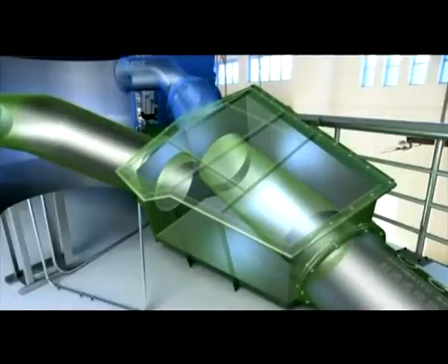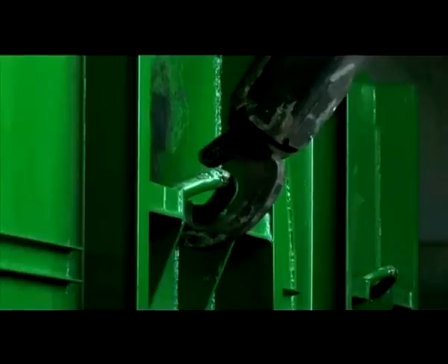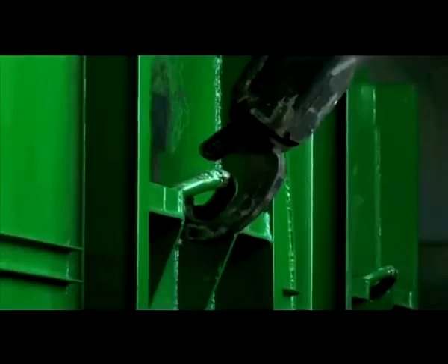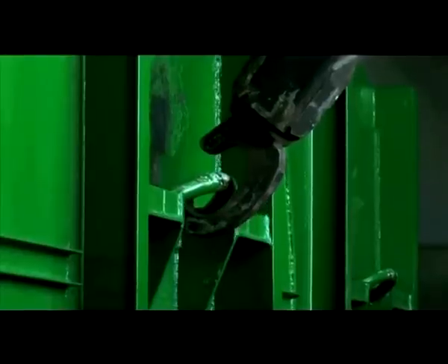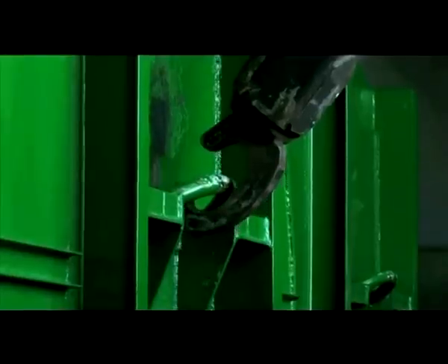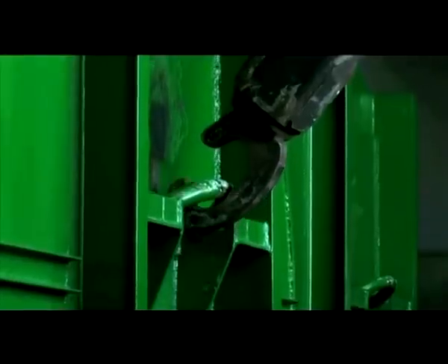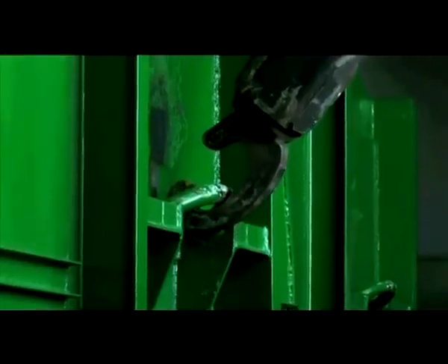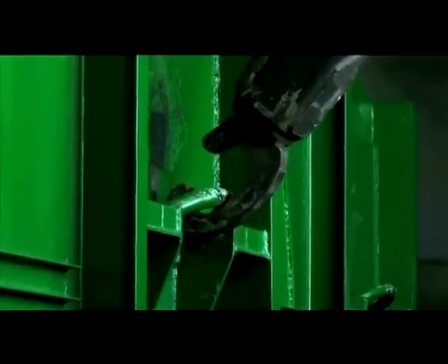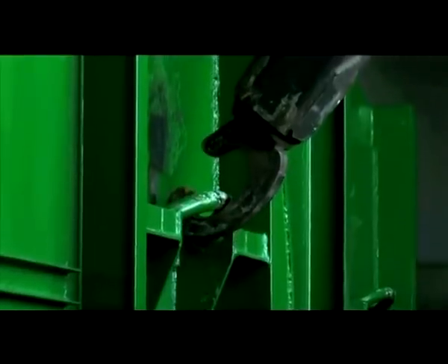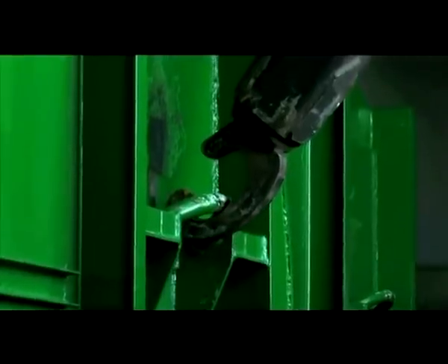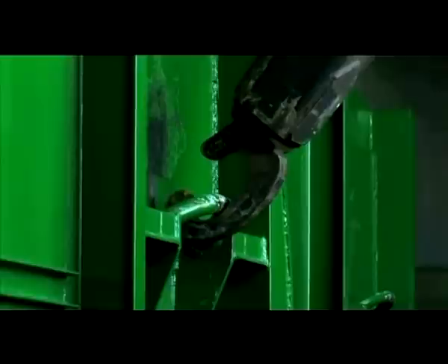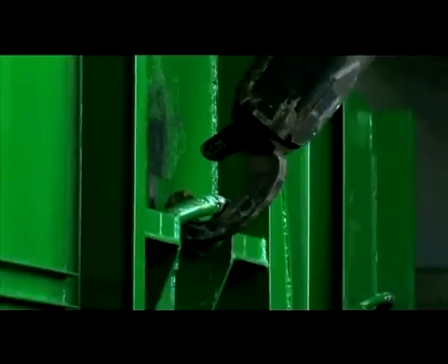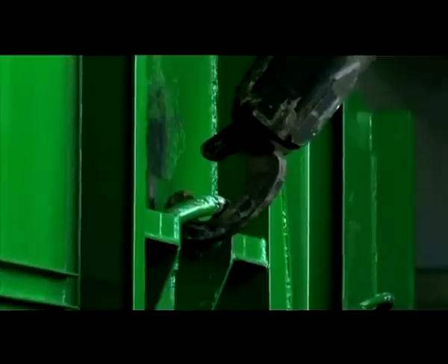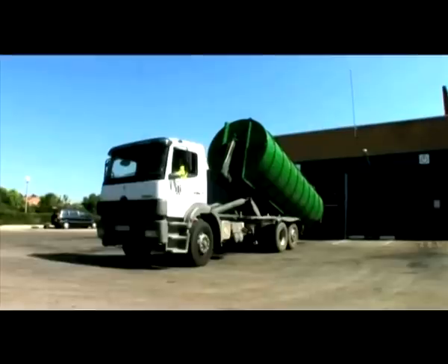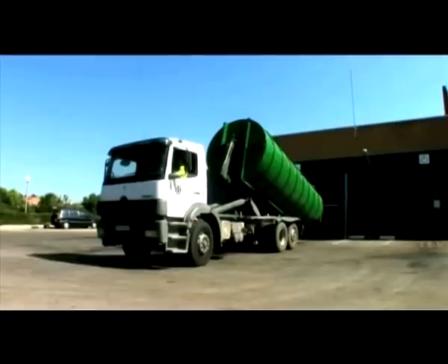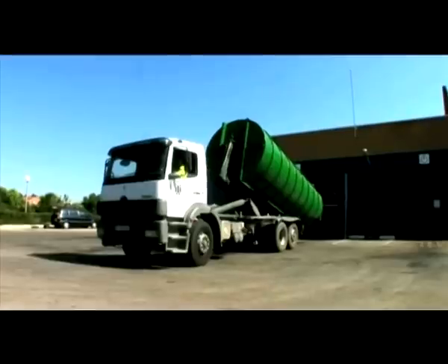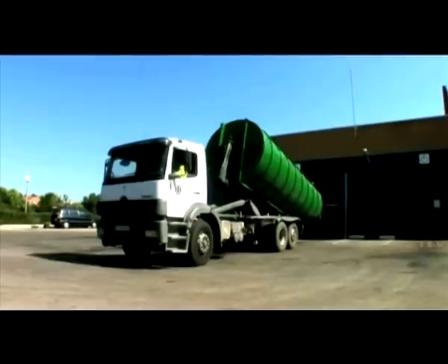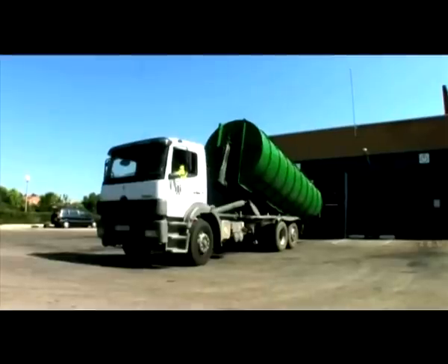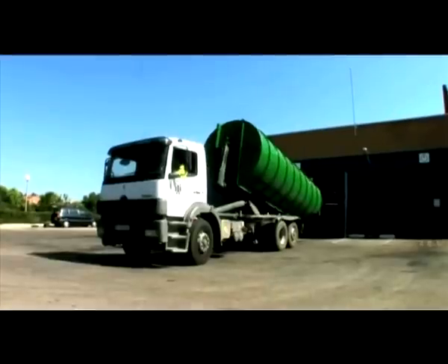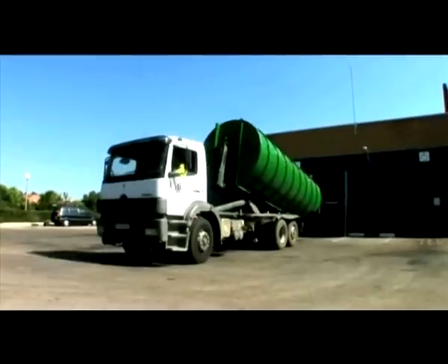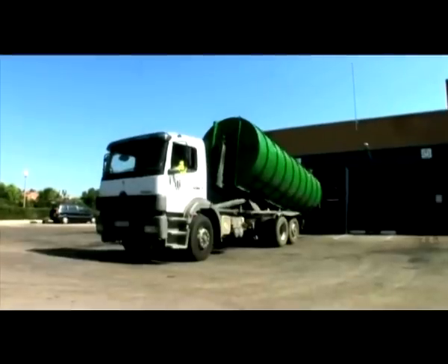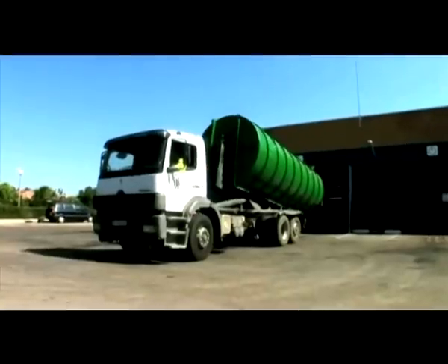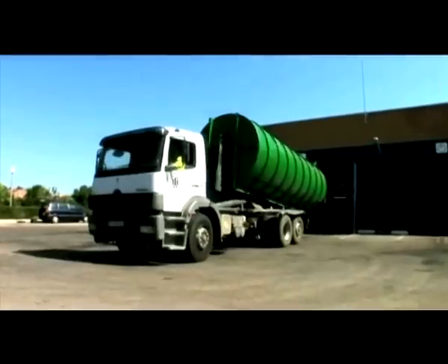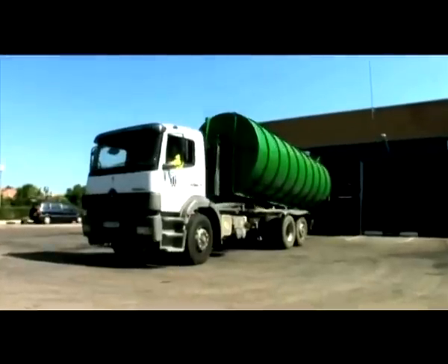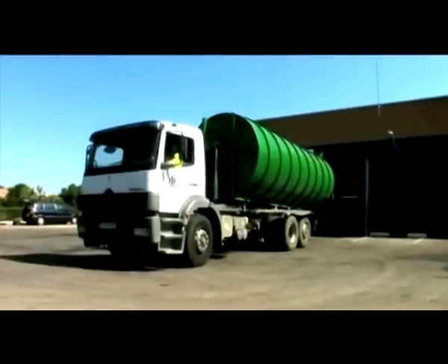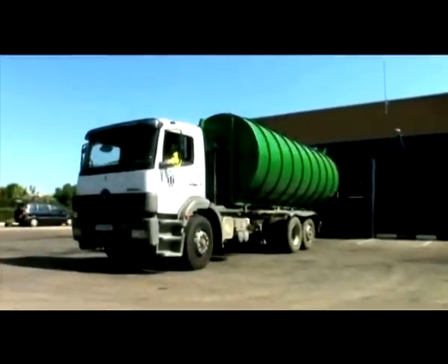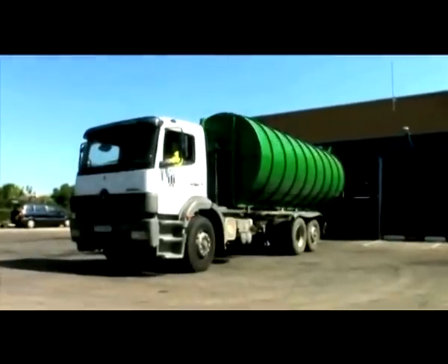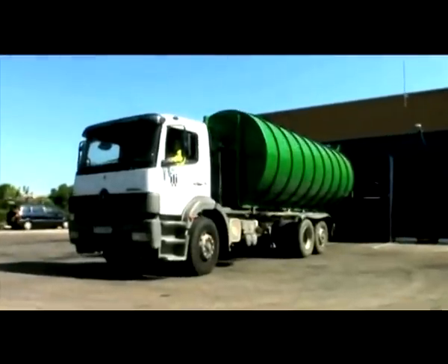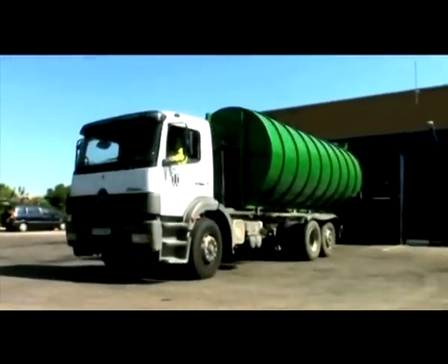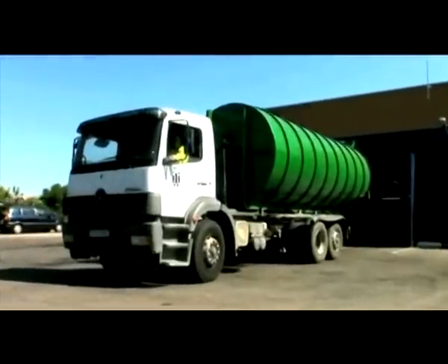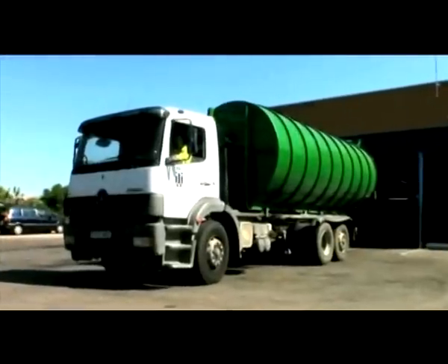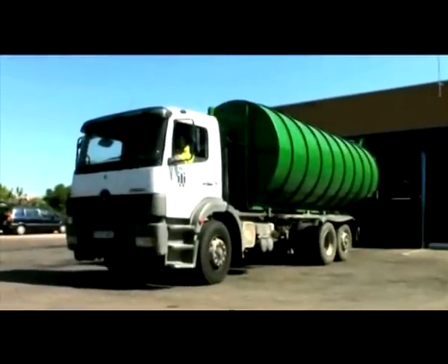Once the container is full, a truck hauls it away for final treatment.